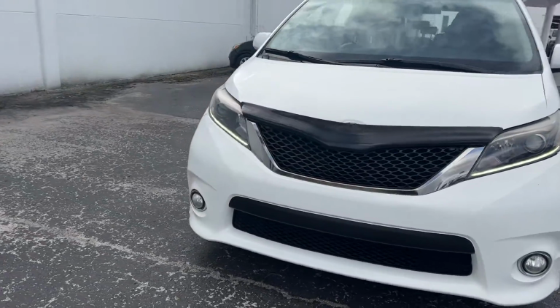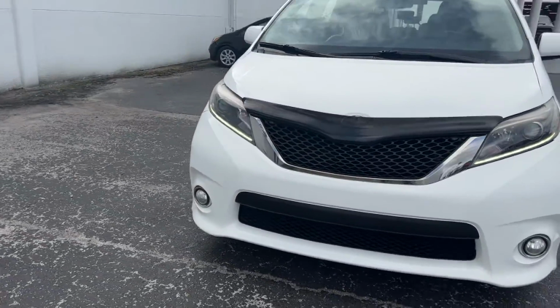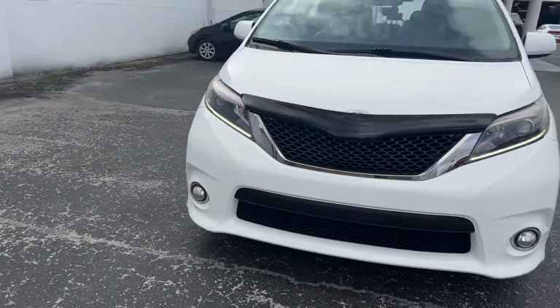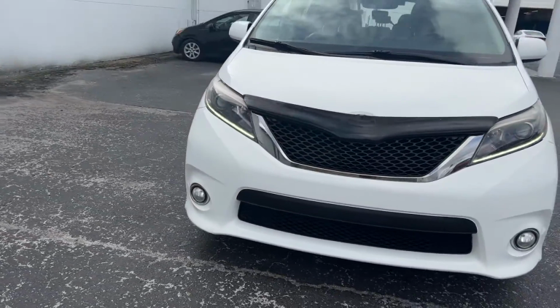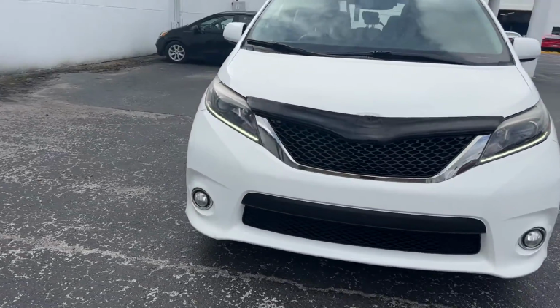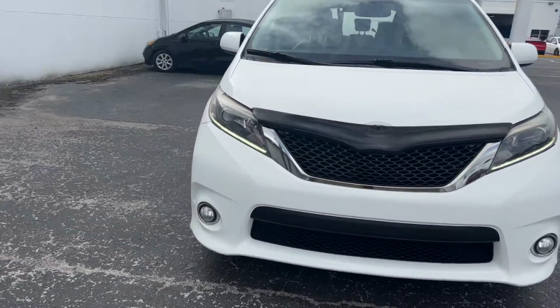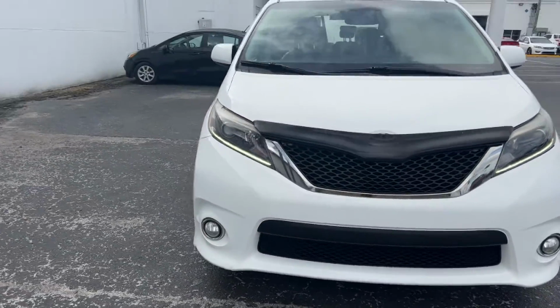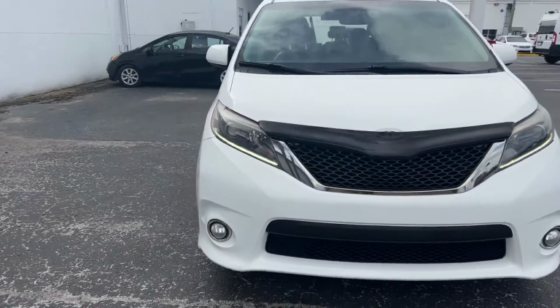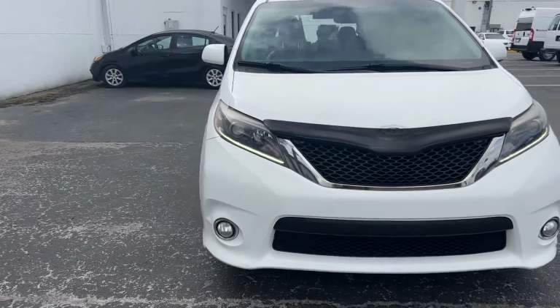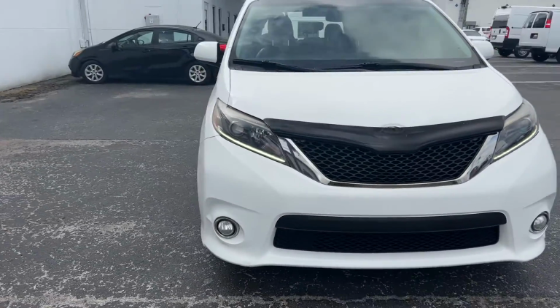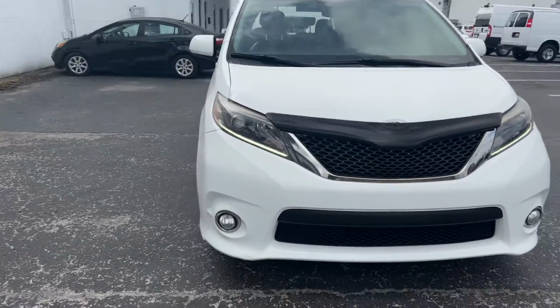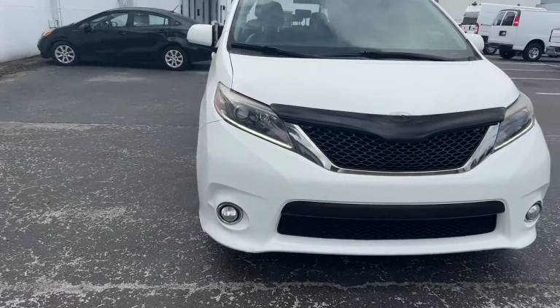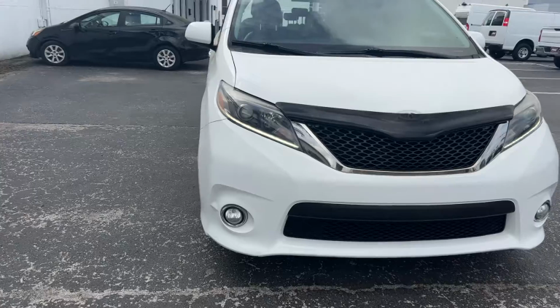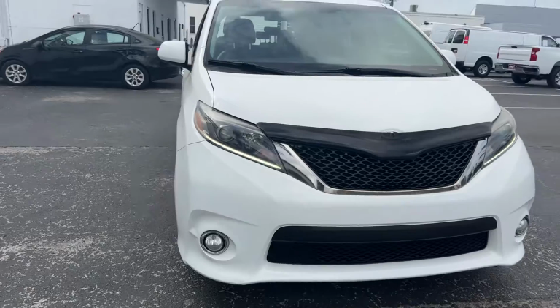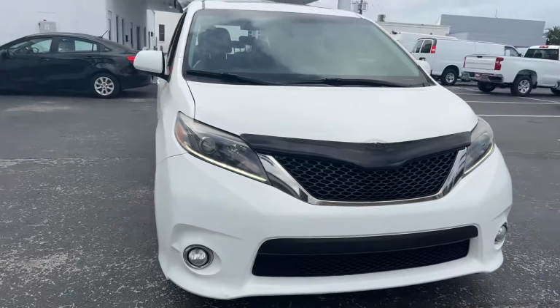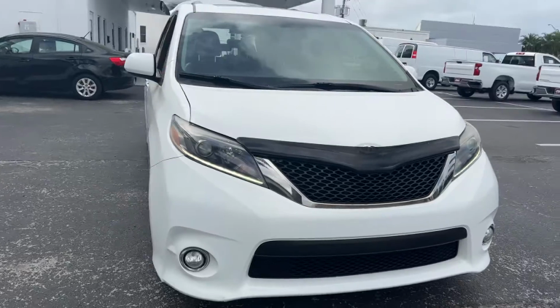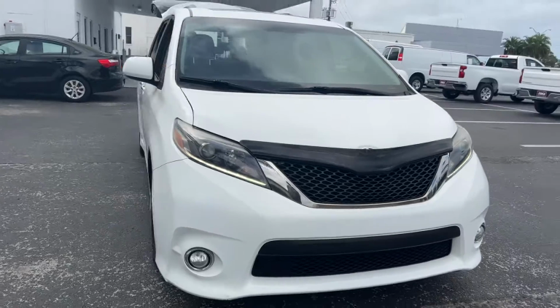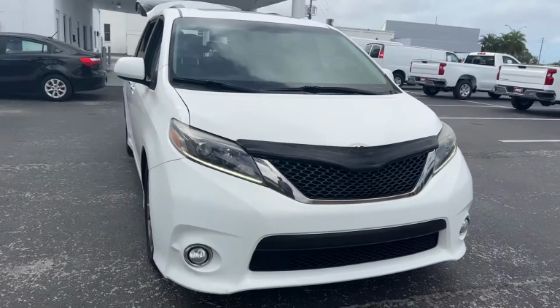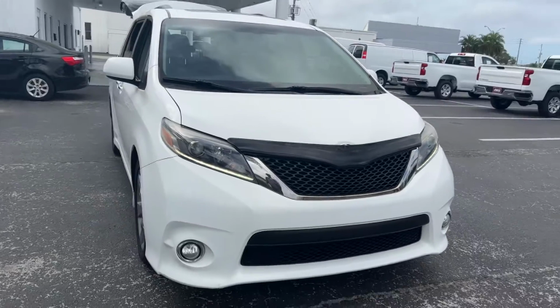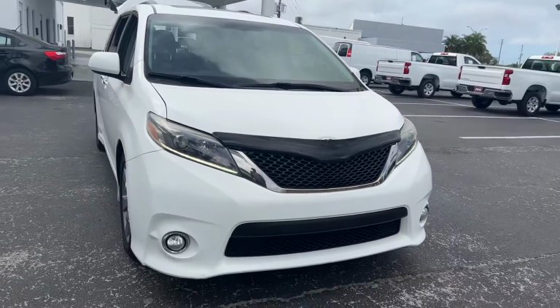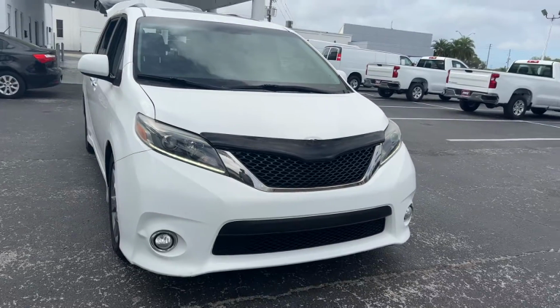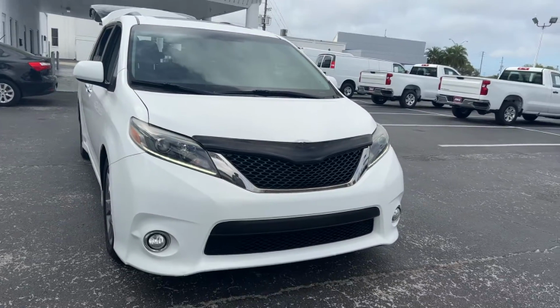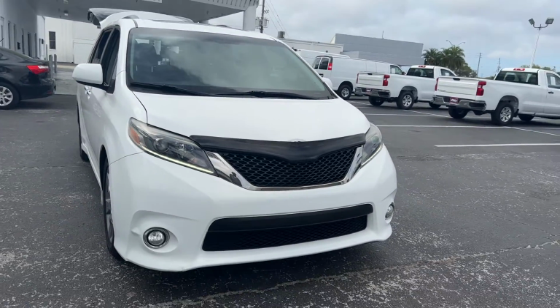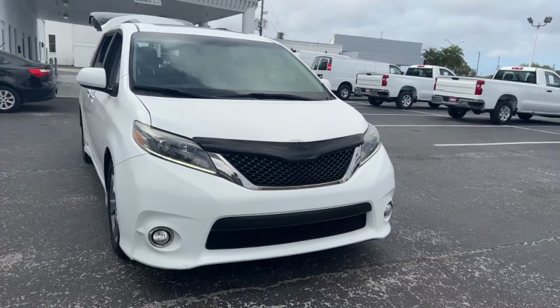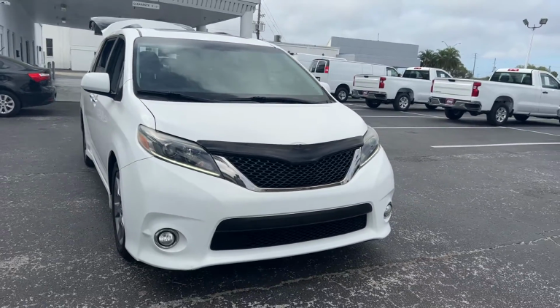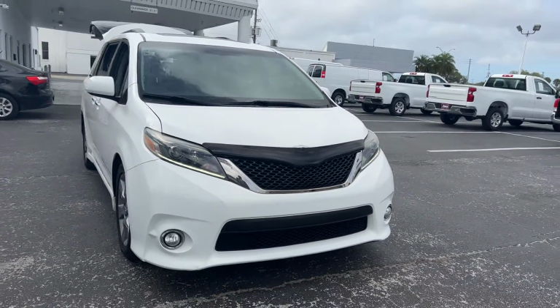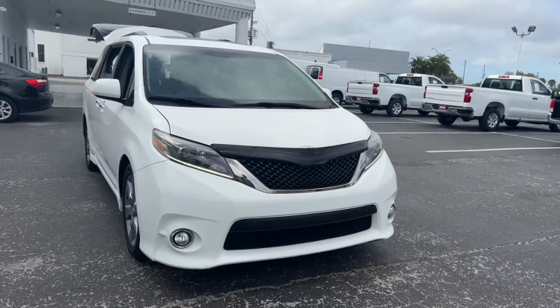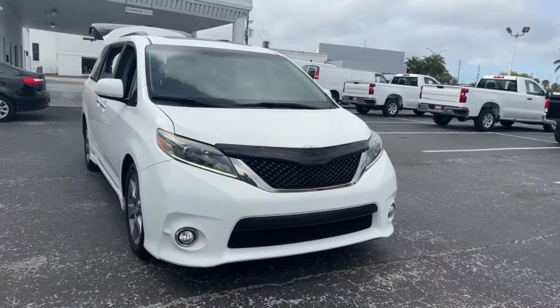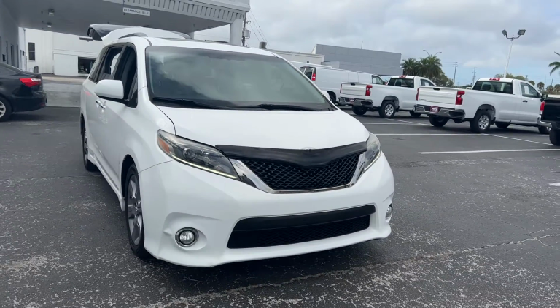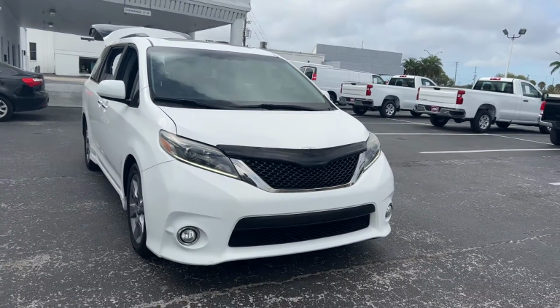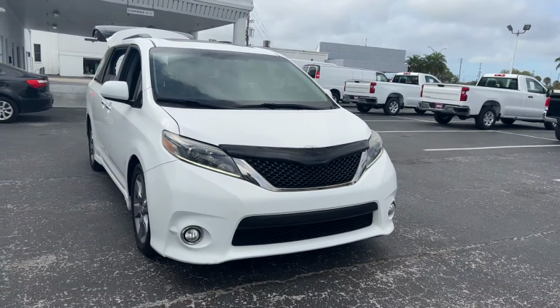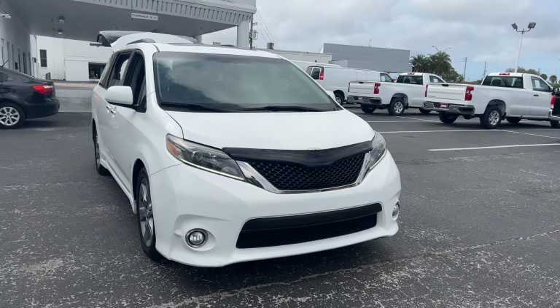At AutoNation Honda, it has a five-day, 250-mile money-back guarantee.